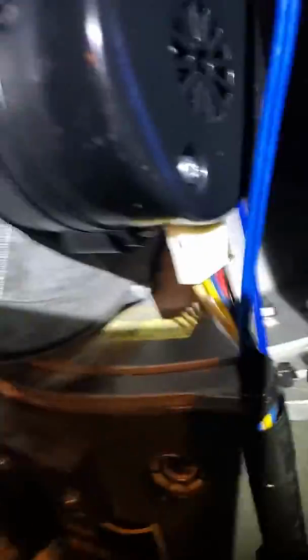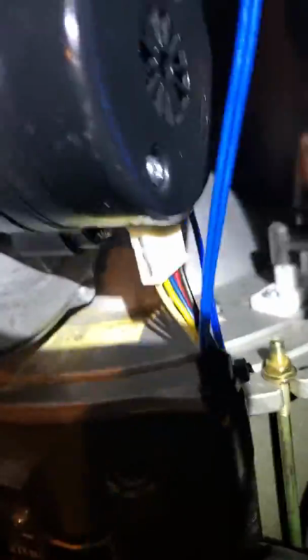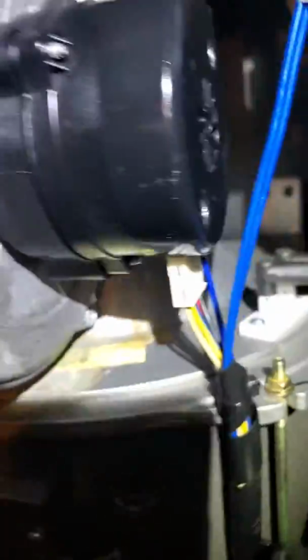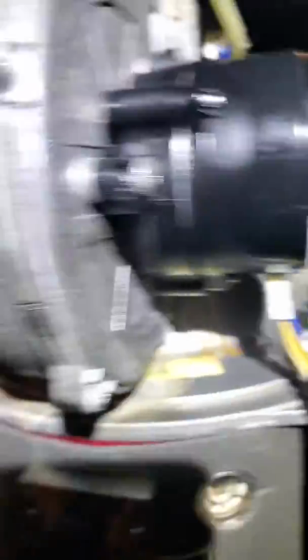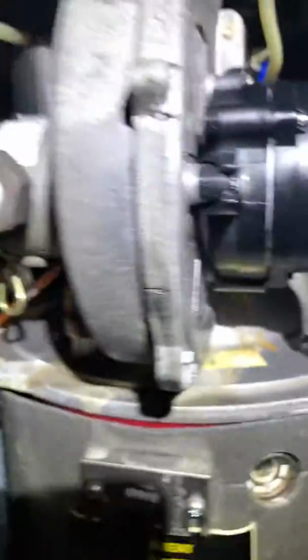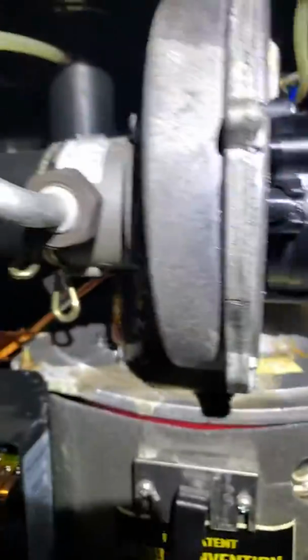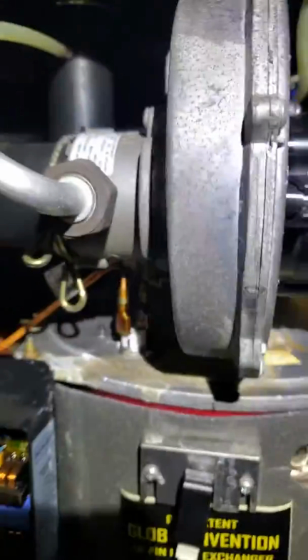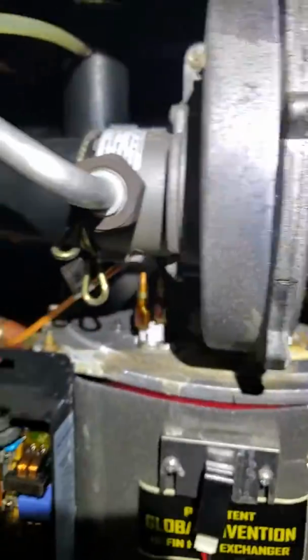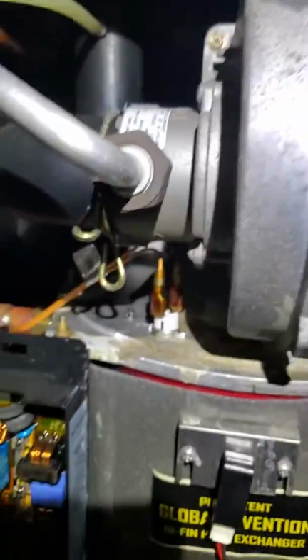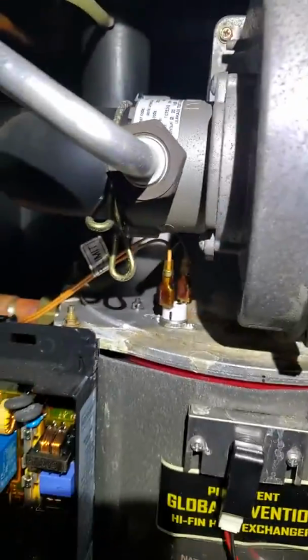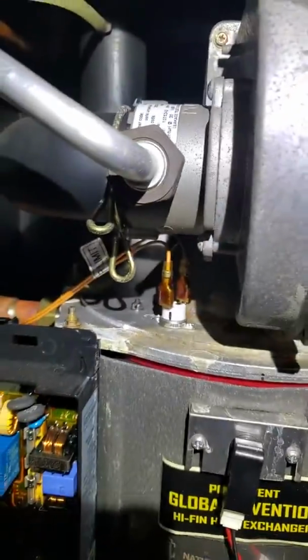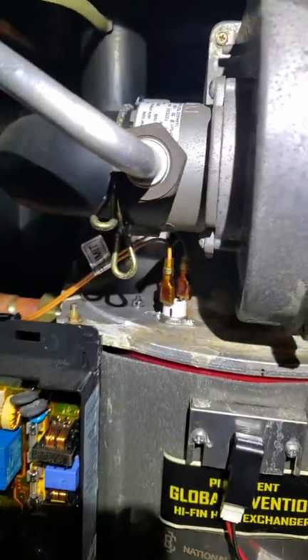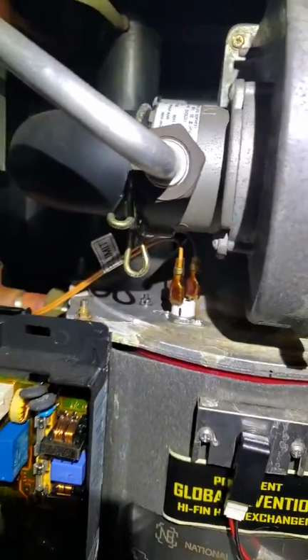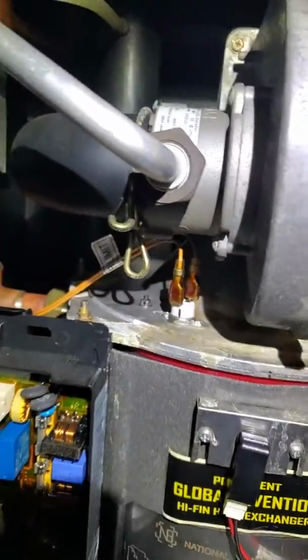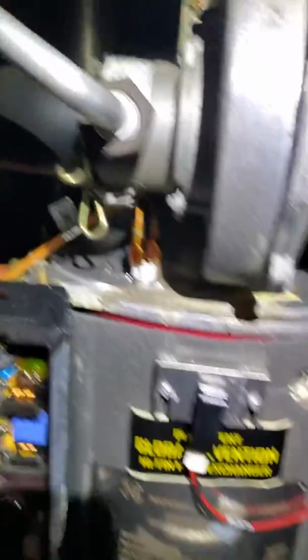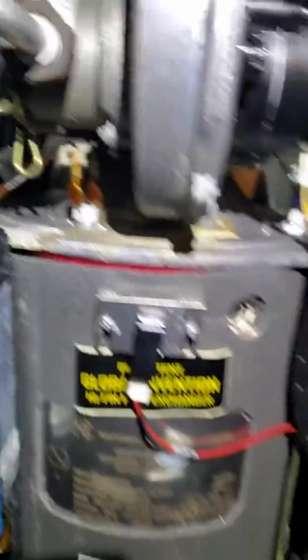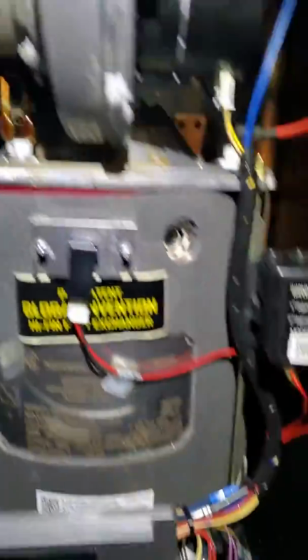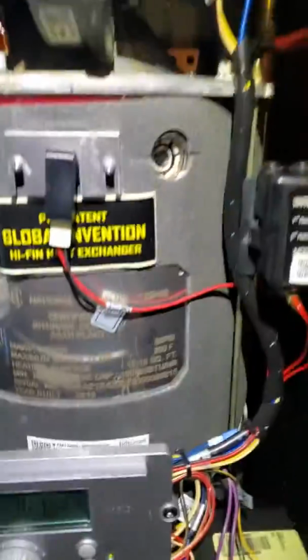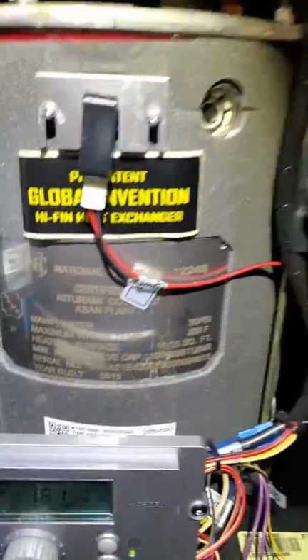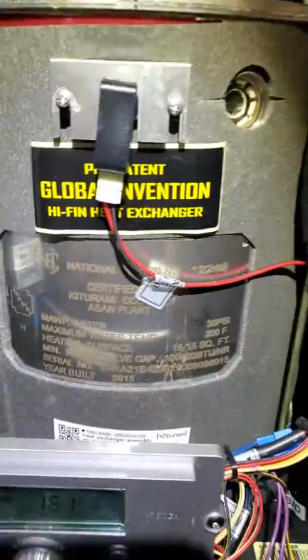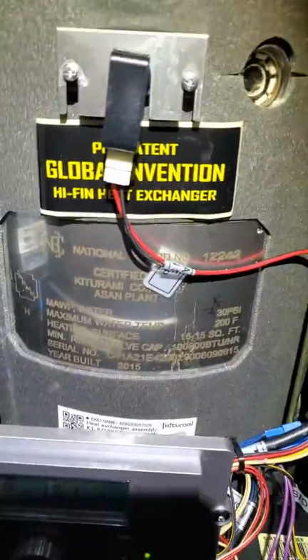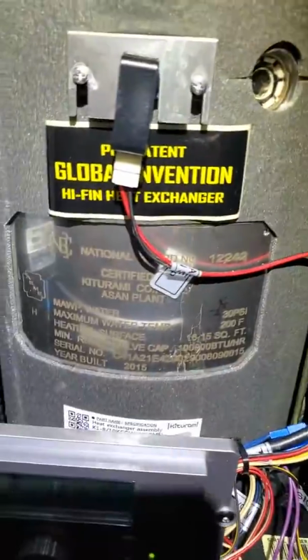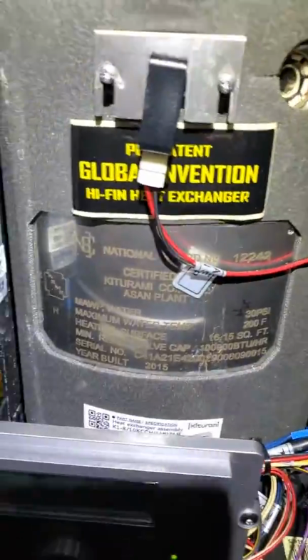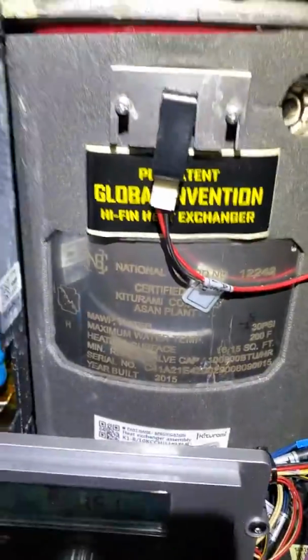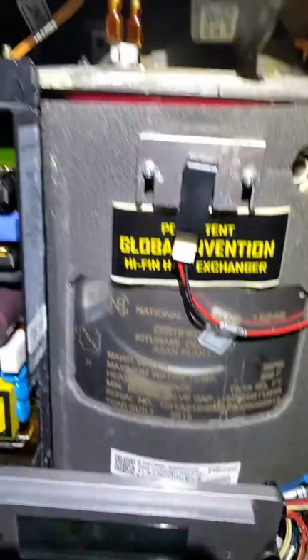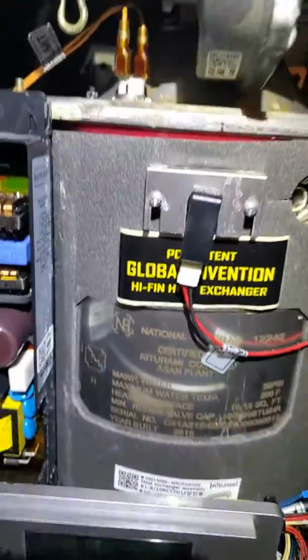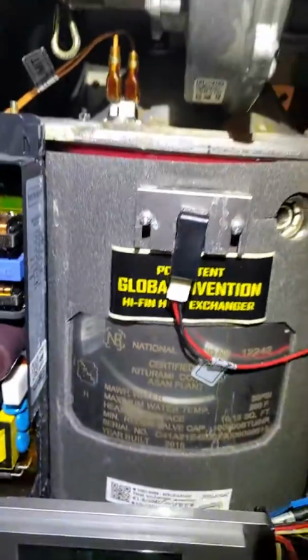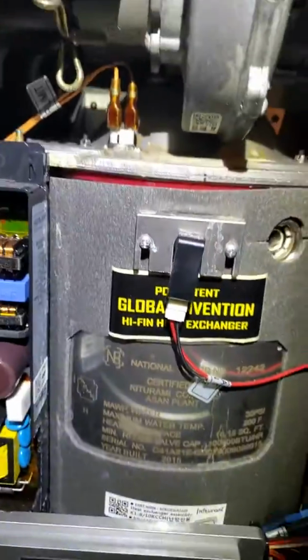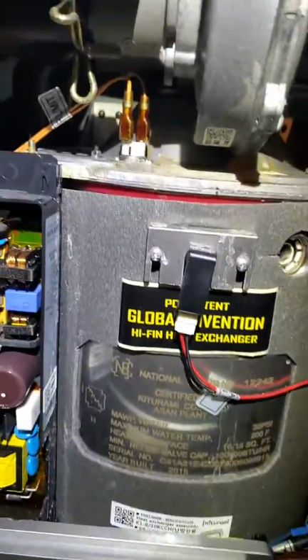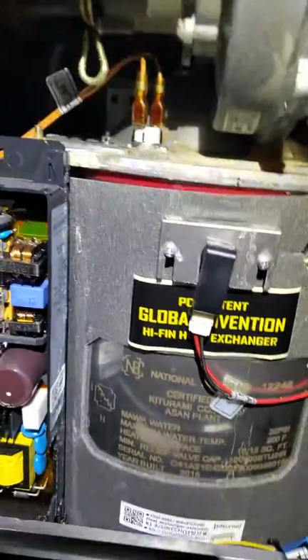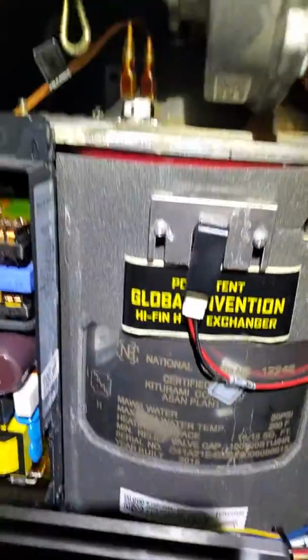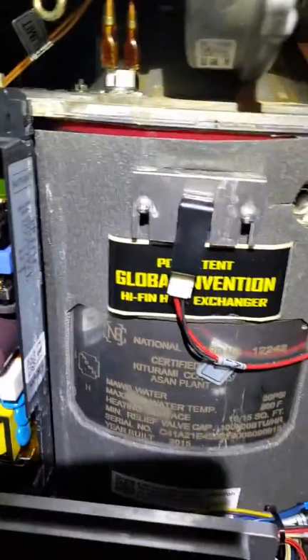Now the fan is off. All you're hearing is the water circulating.